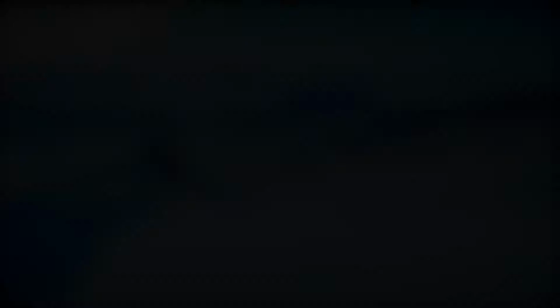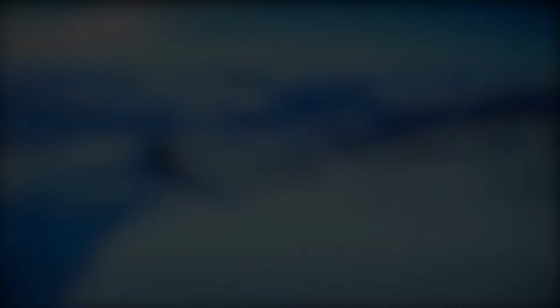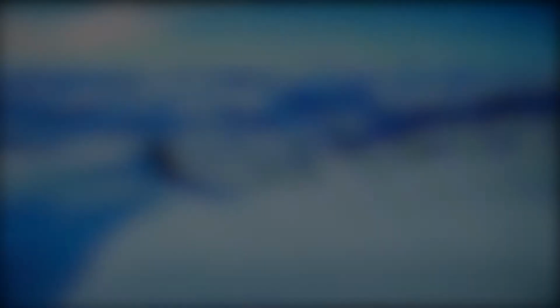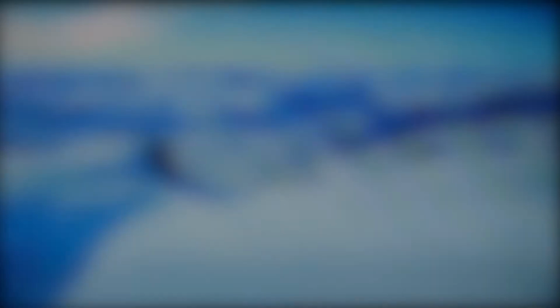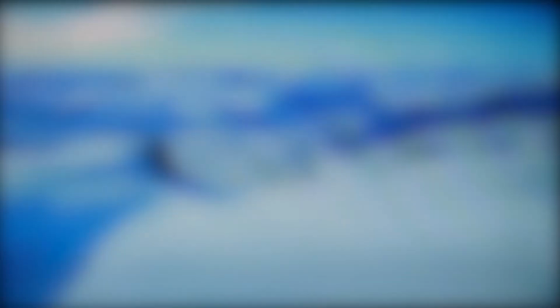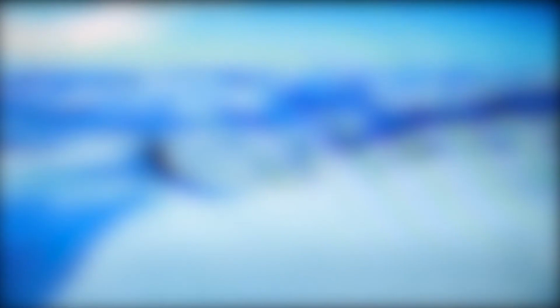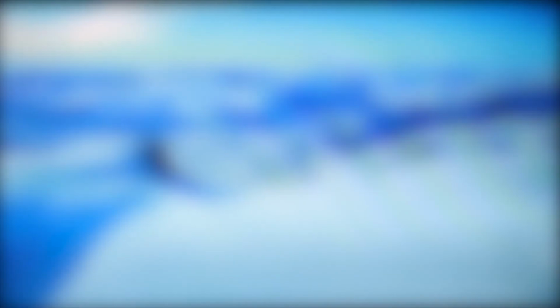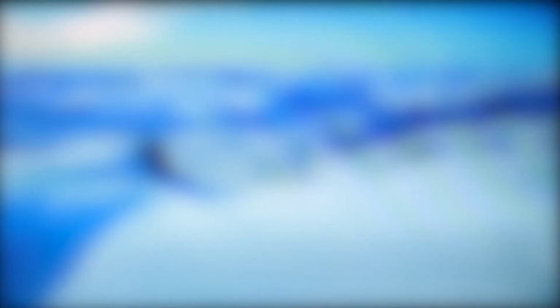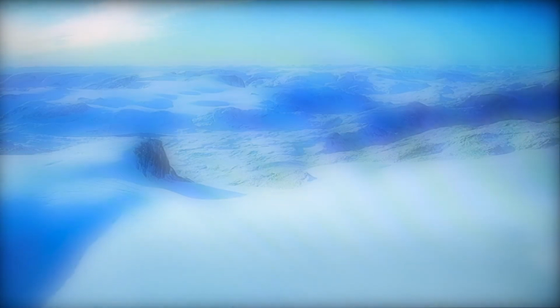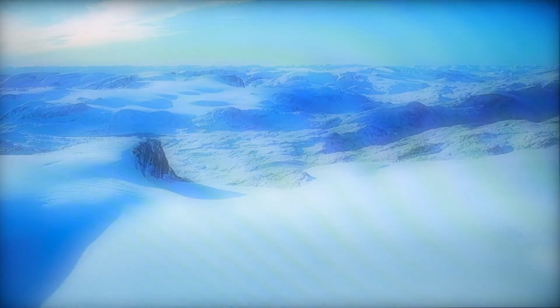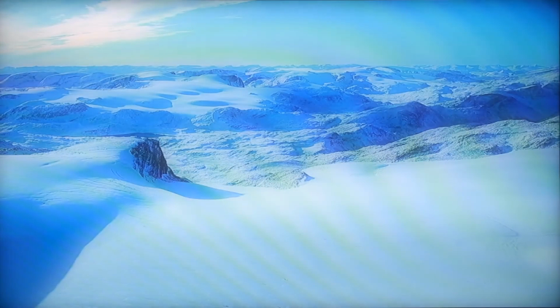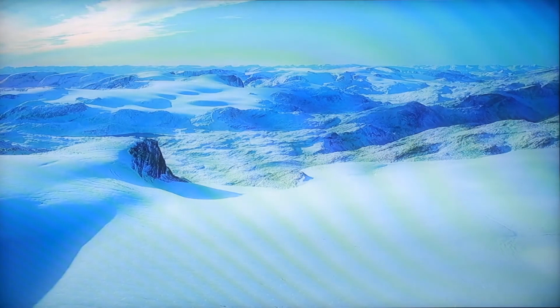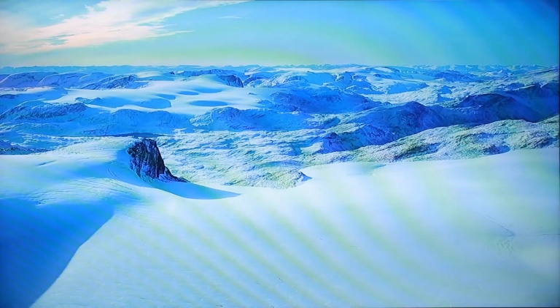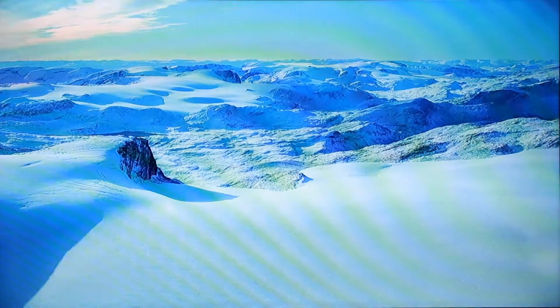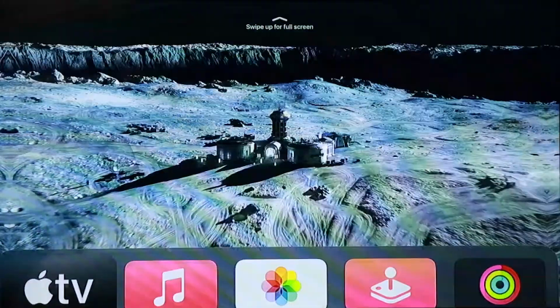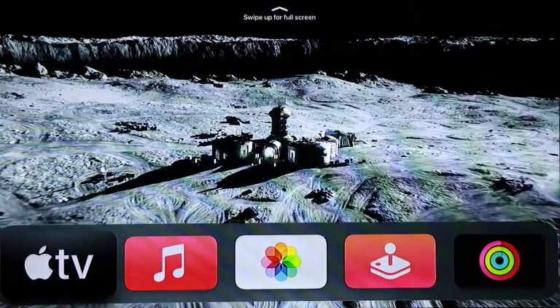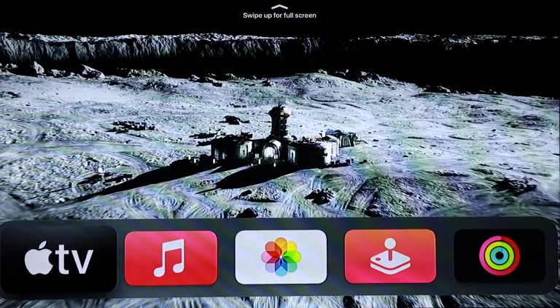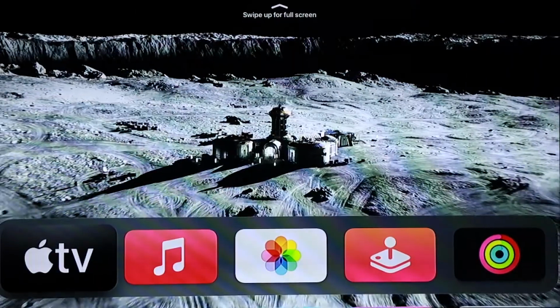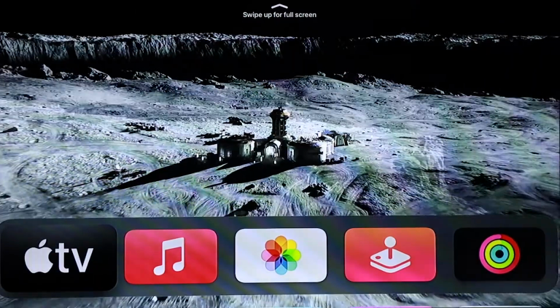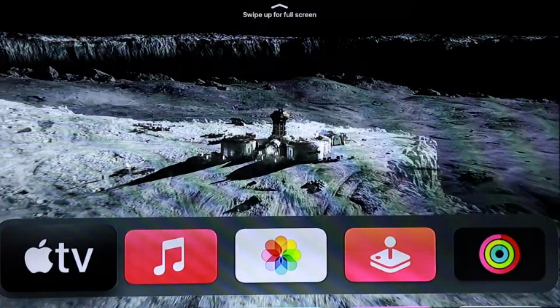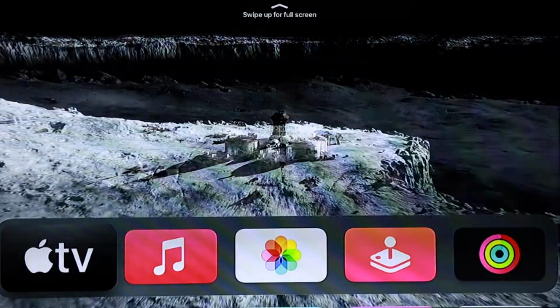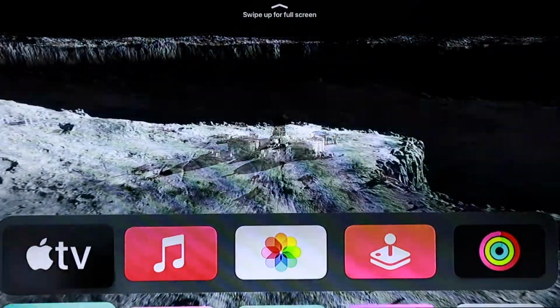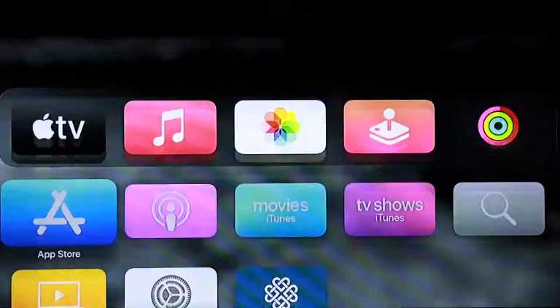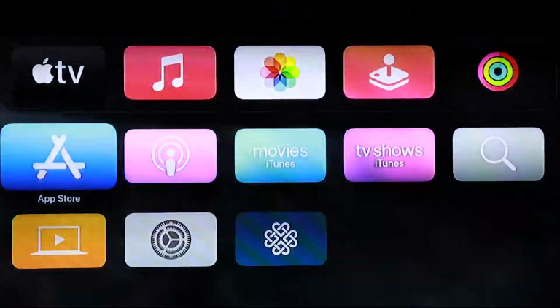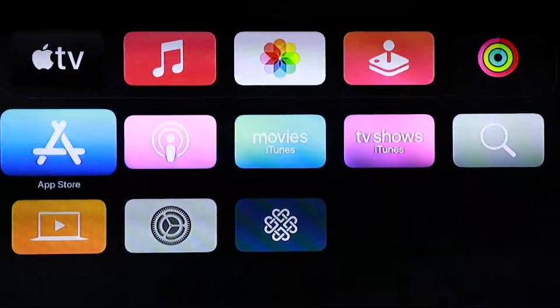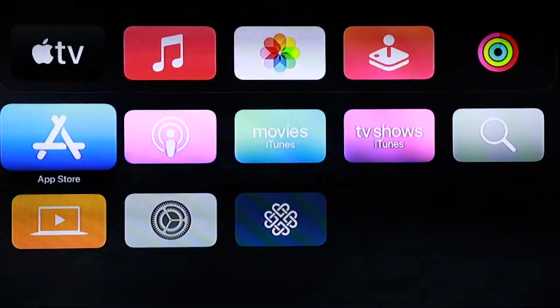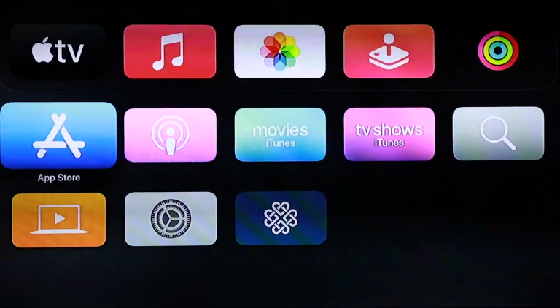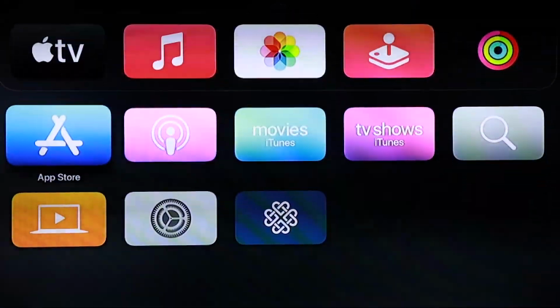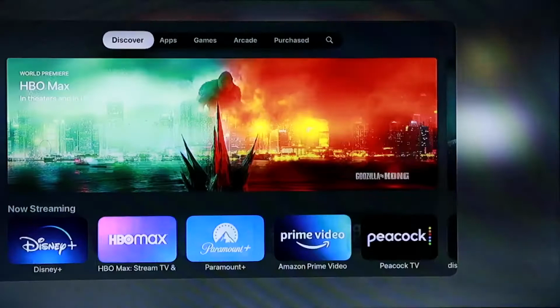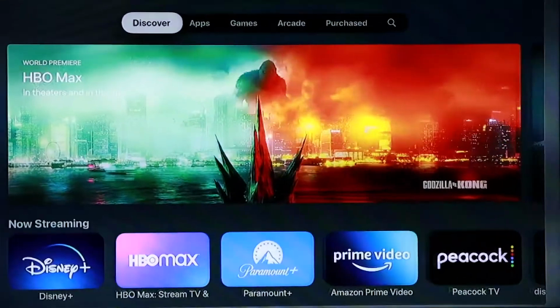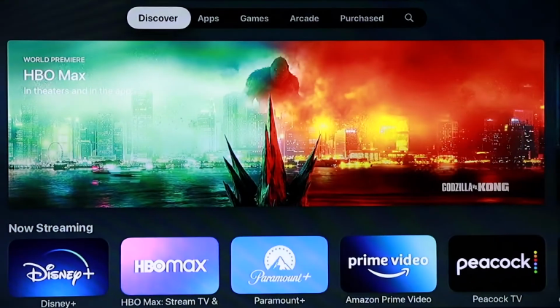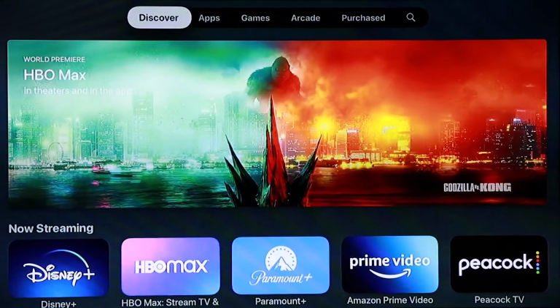To add the St. Luke's streaming app to your Apple TV device, begin by opening the App Store.